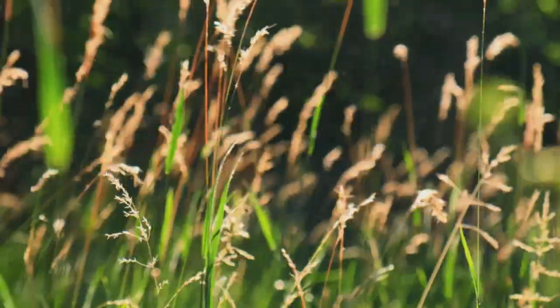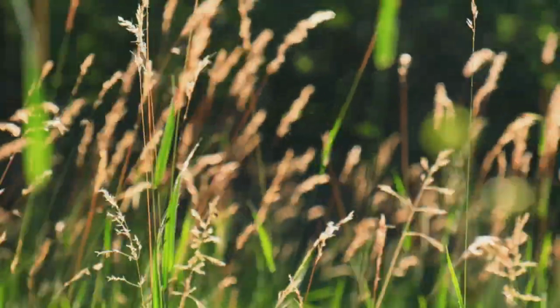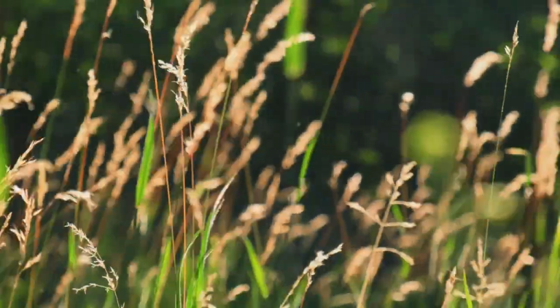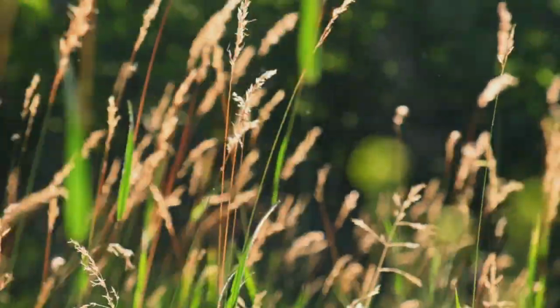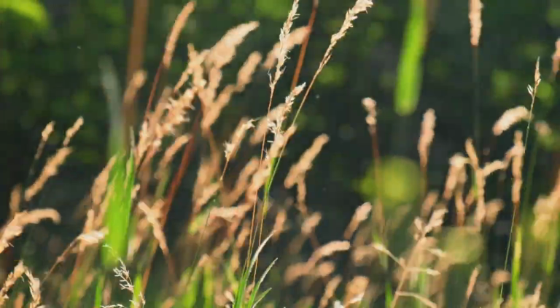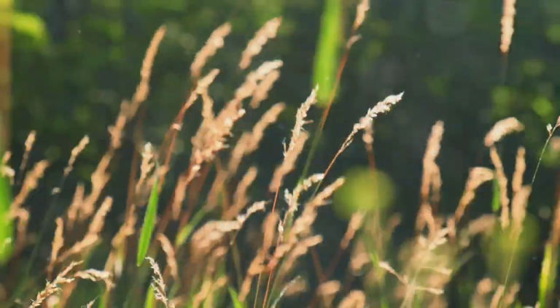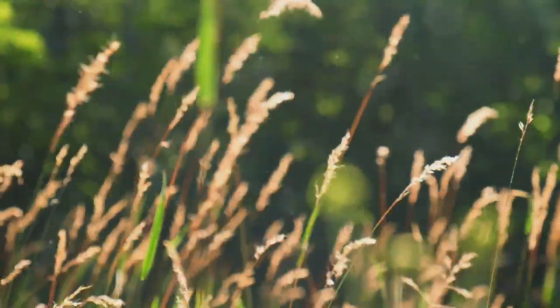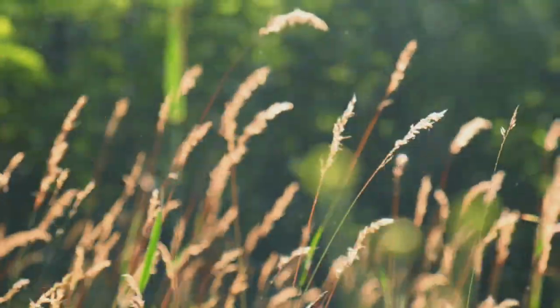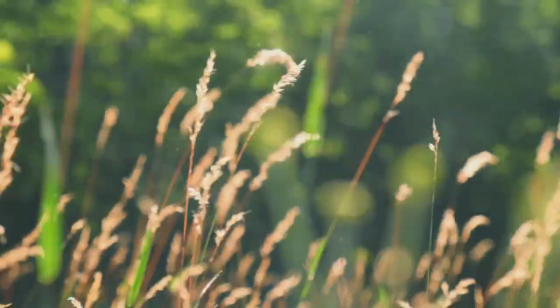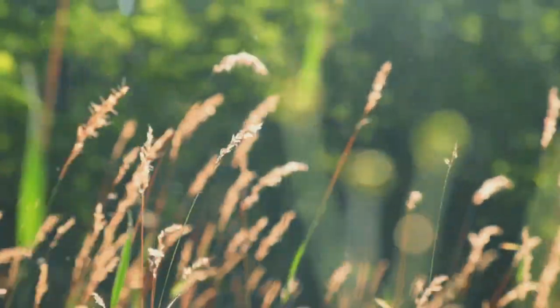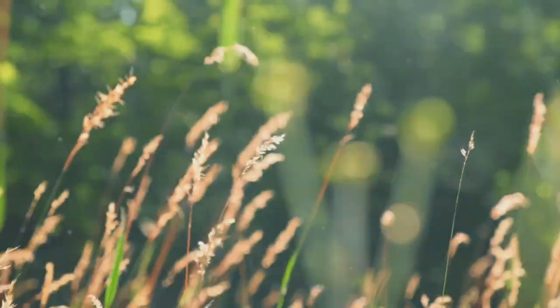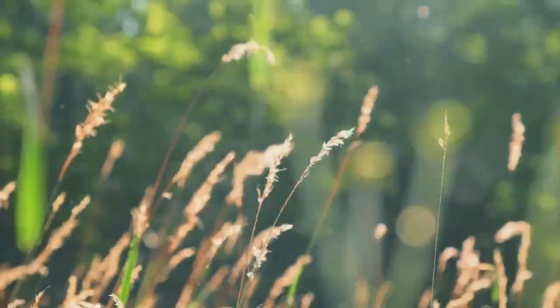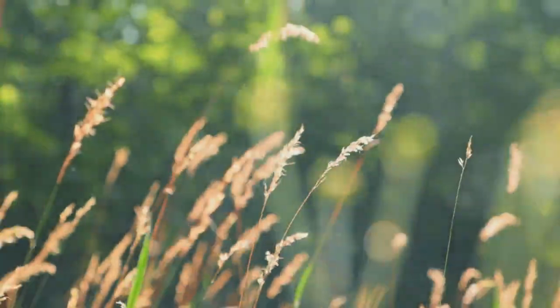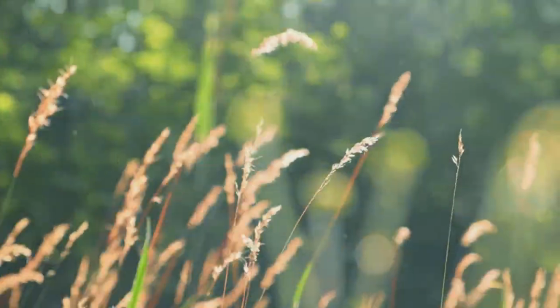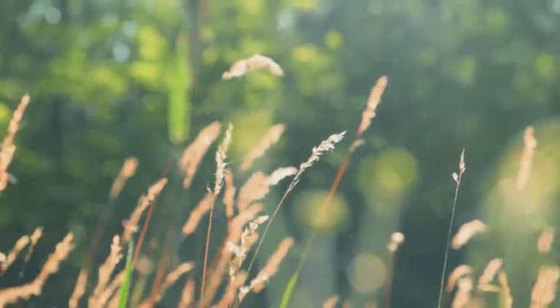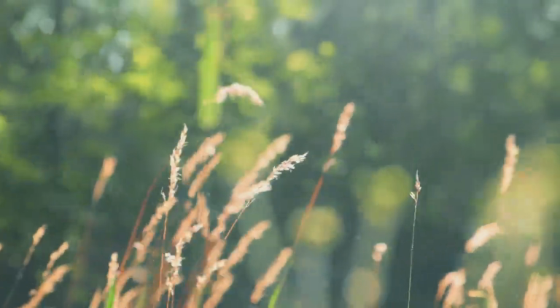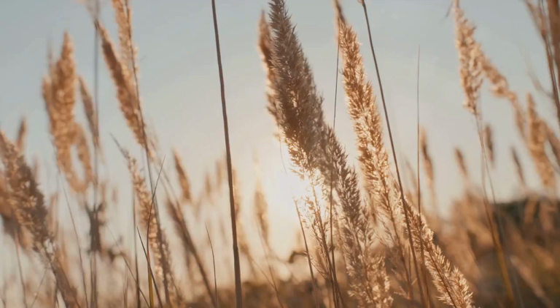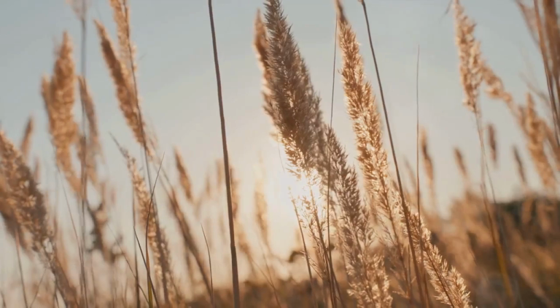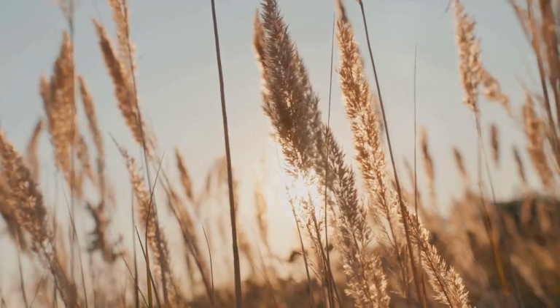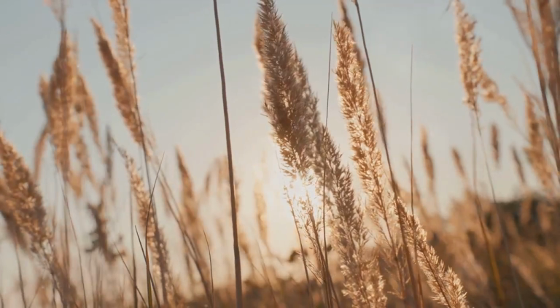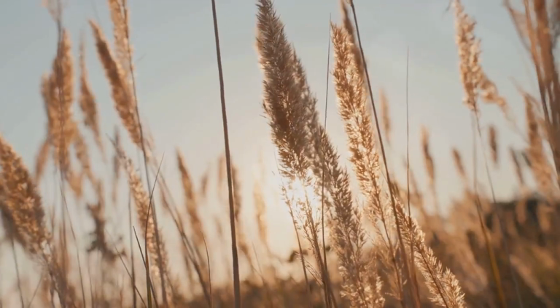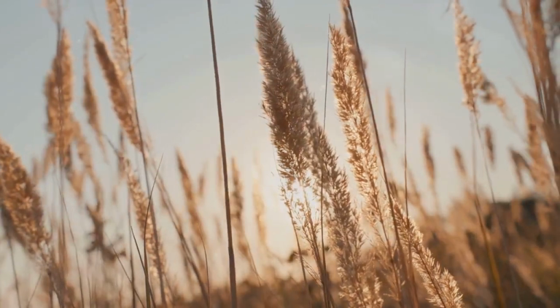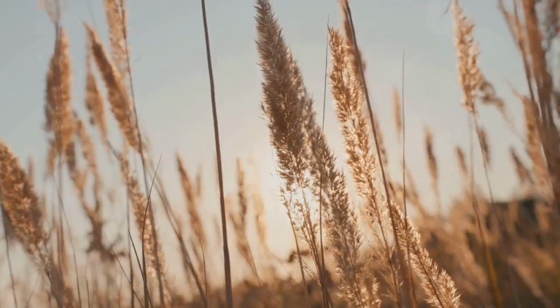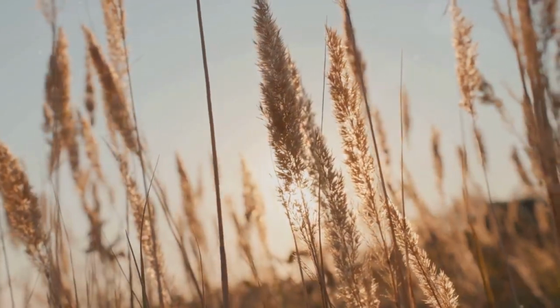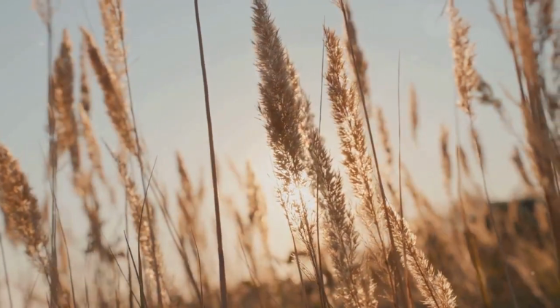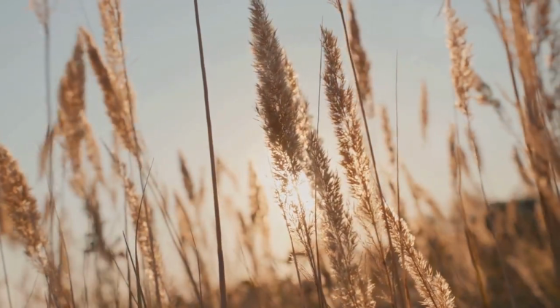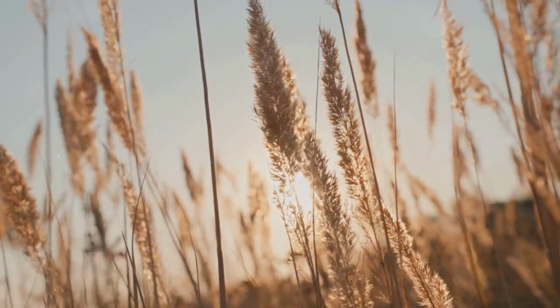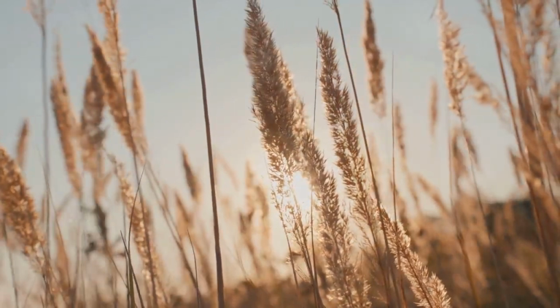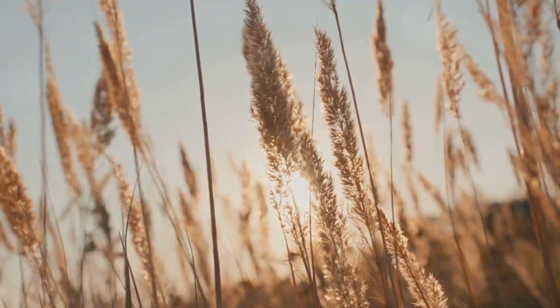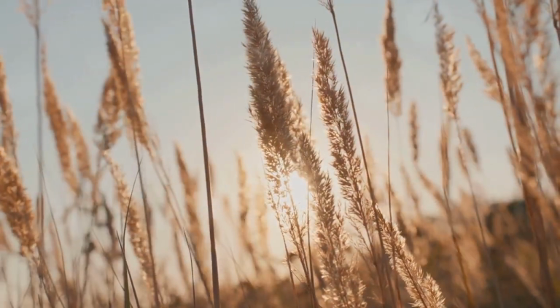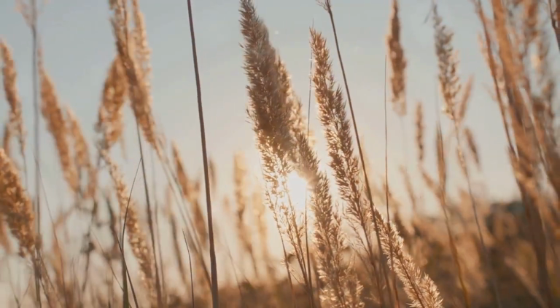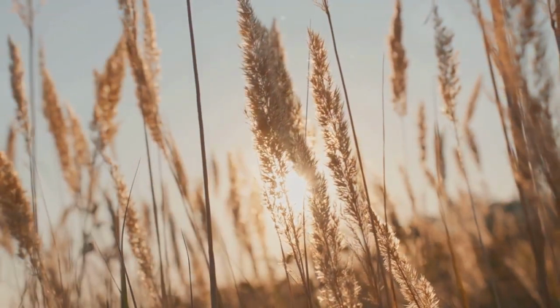Then there's Indian grass. Valued for its unique texture and stunning golden fall color, it's a sight to behold when the leaves start to change.